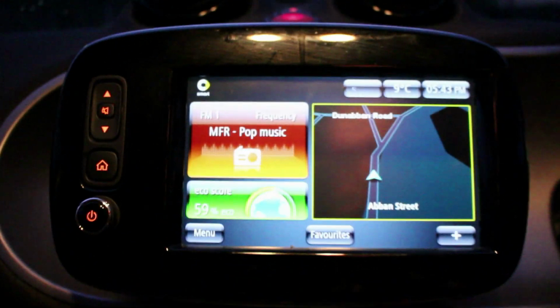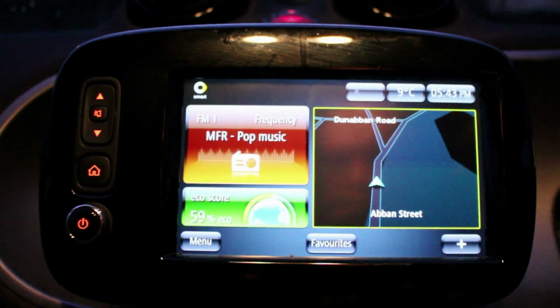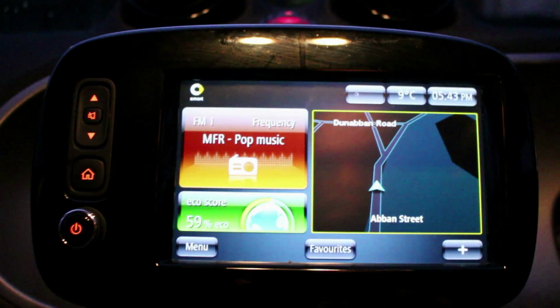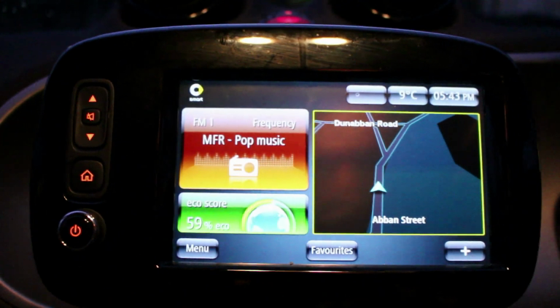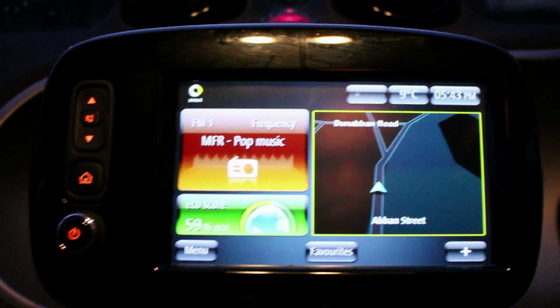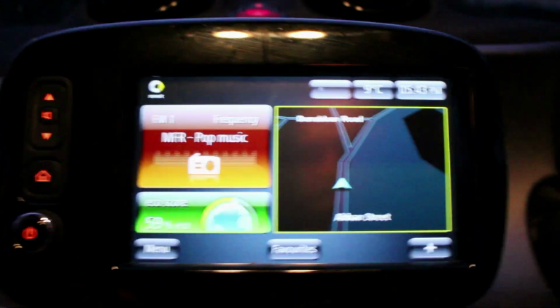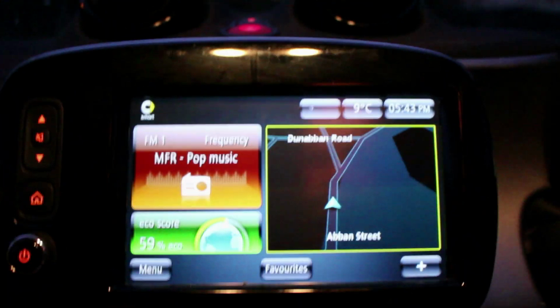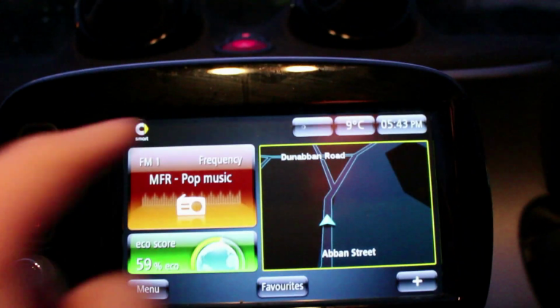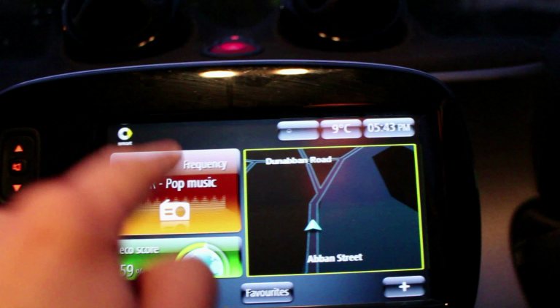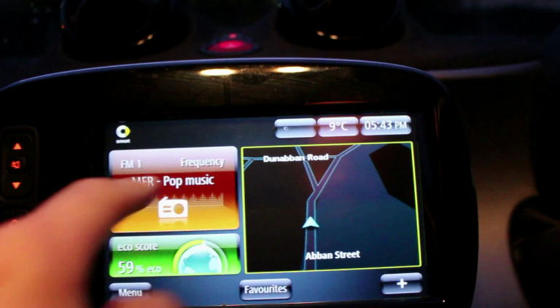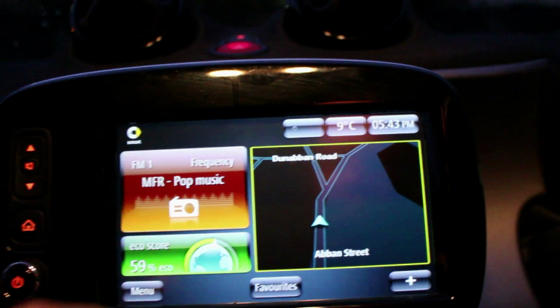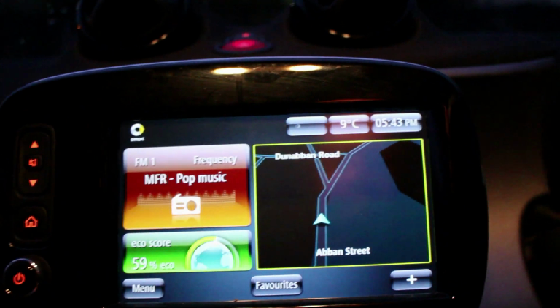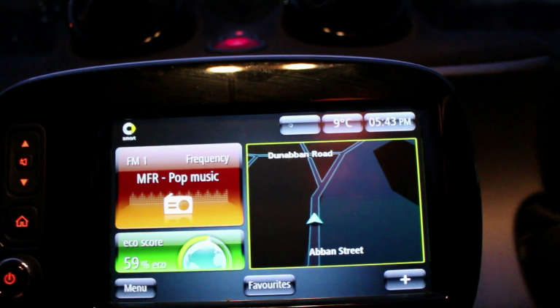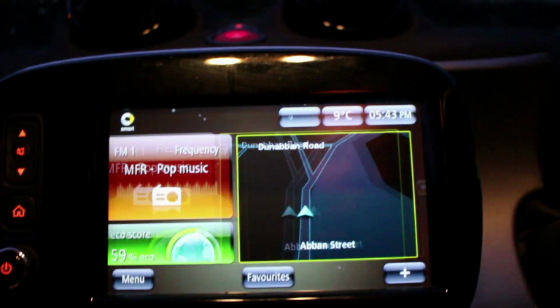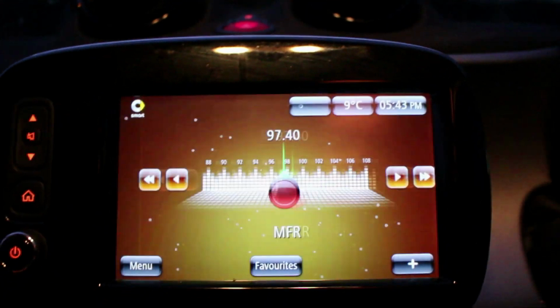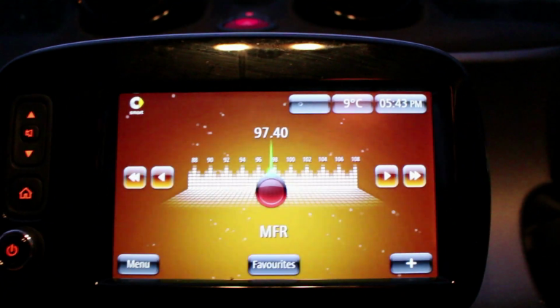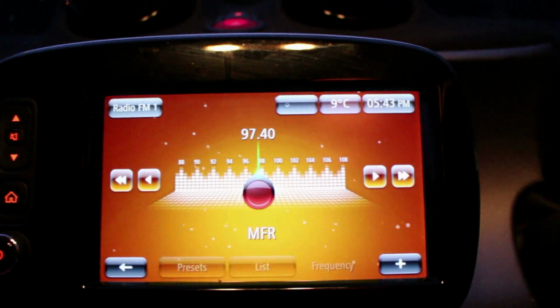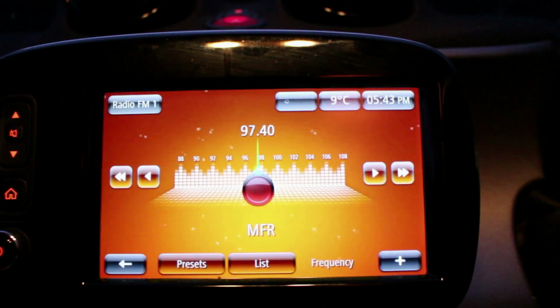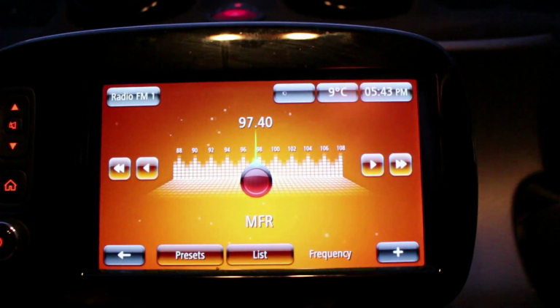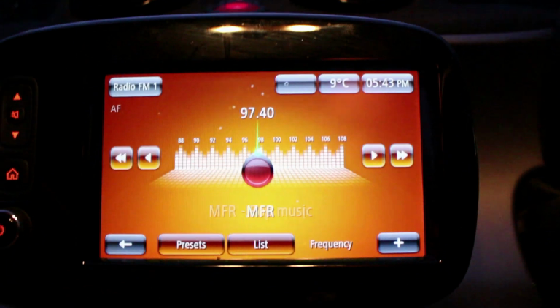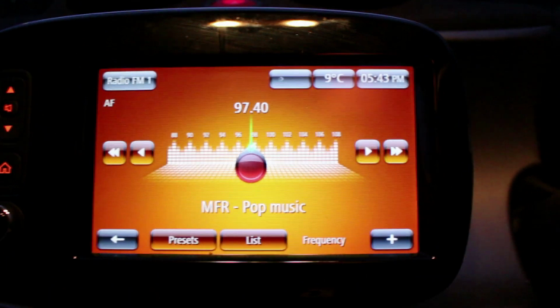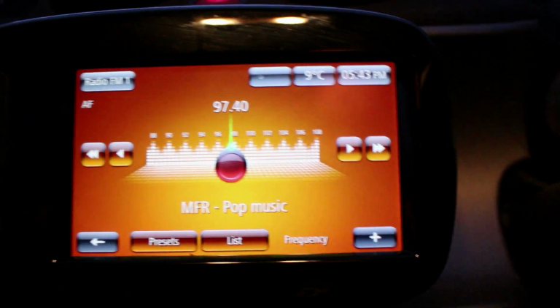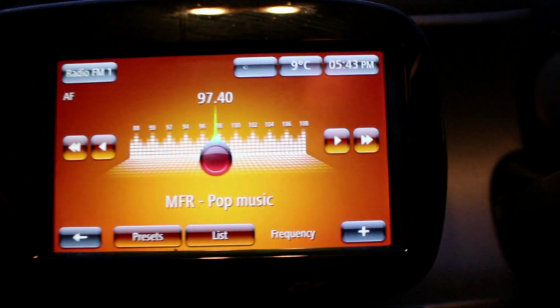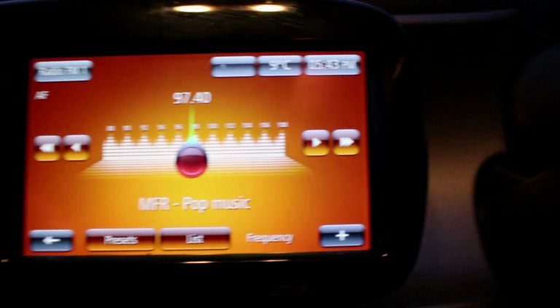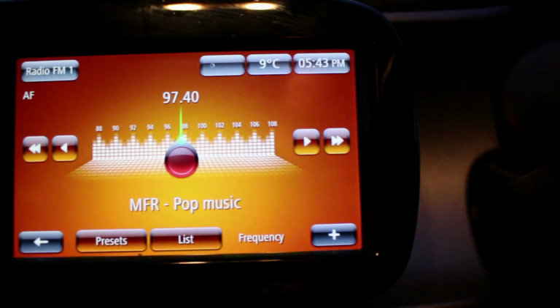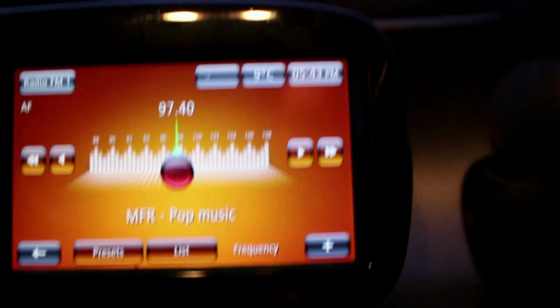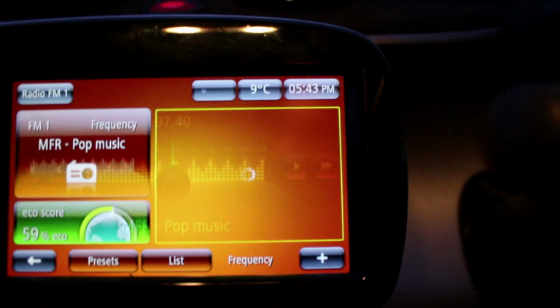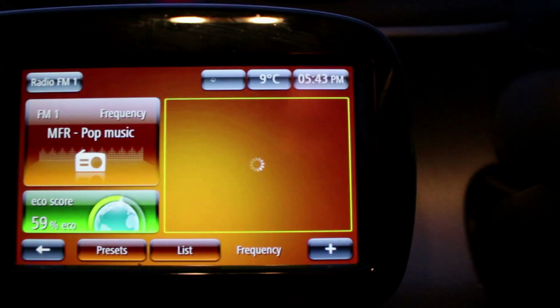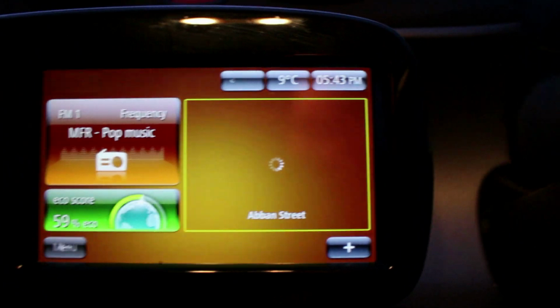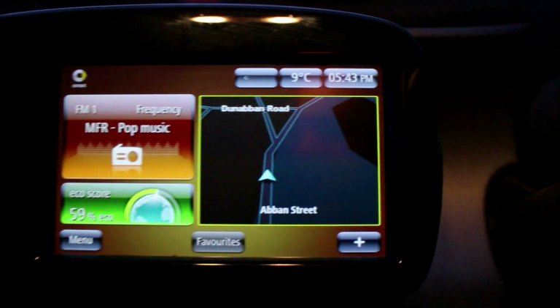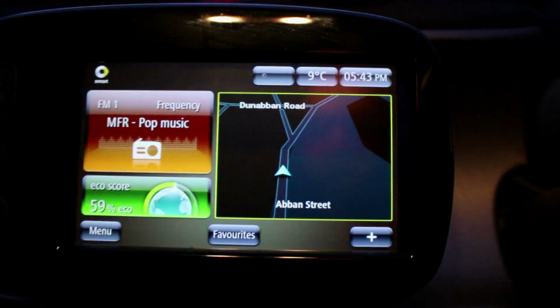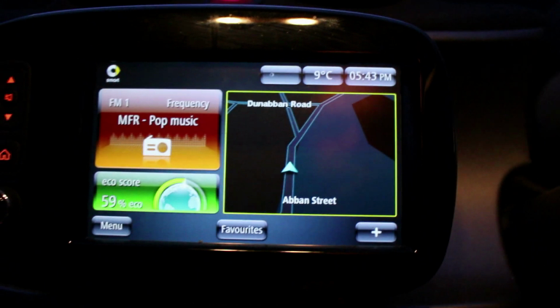We've got your sat nav and a touchscreen for your radio, etc. You can jump between it all pretty quickly — it's quite responsive.